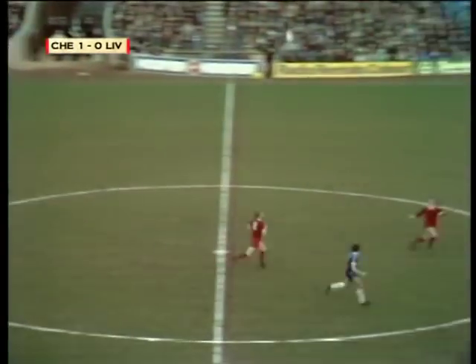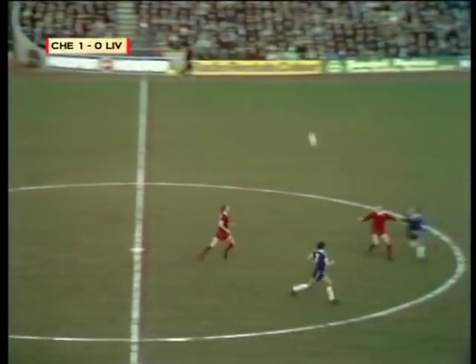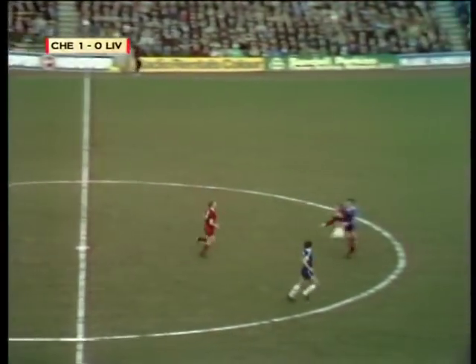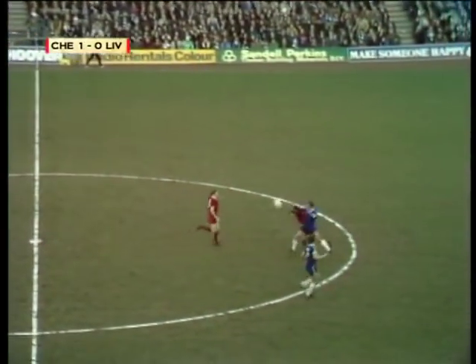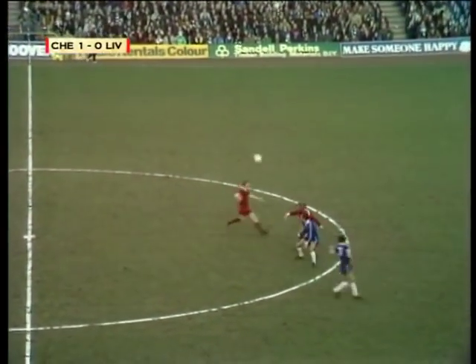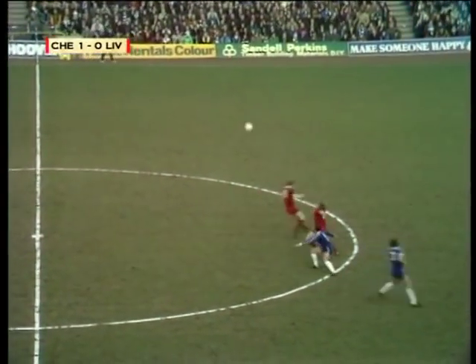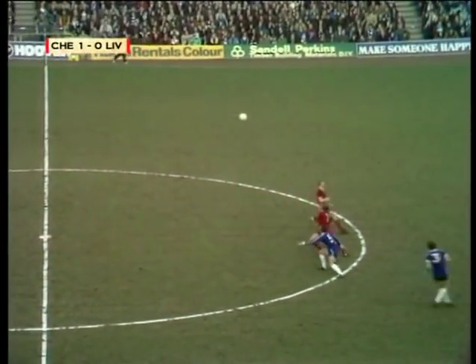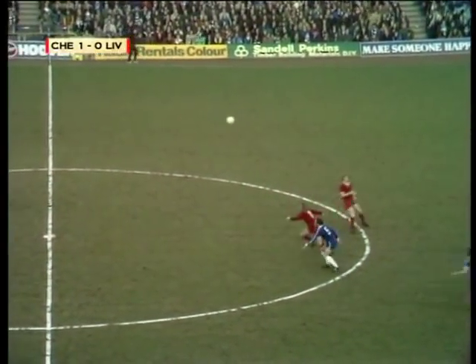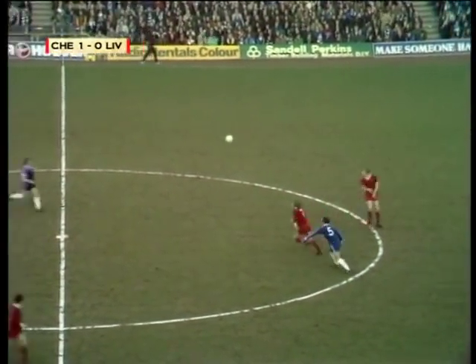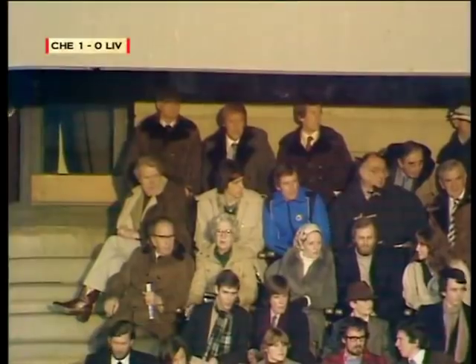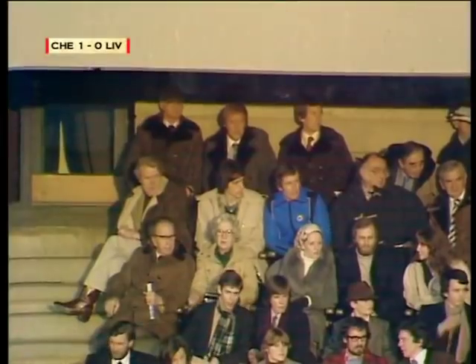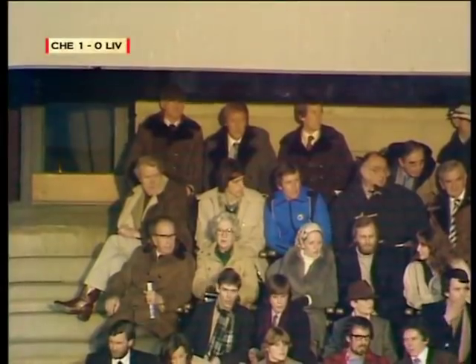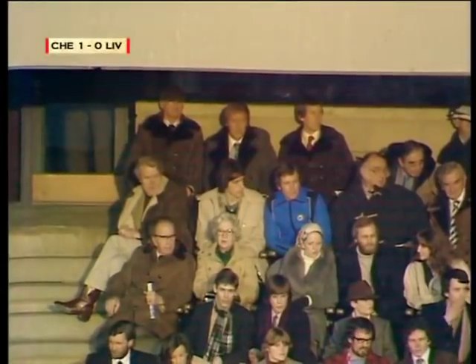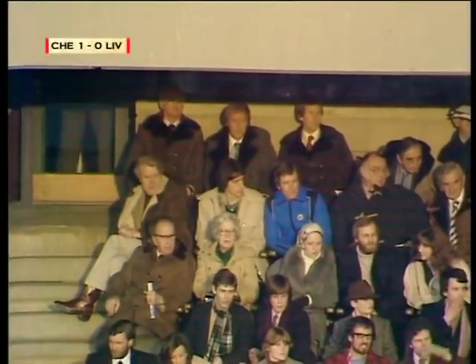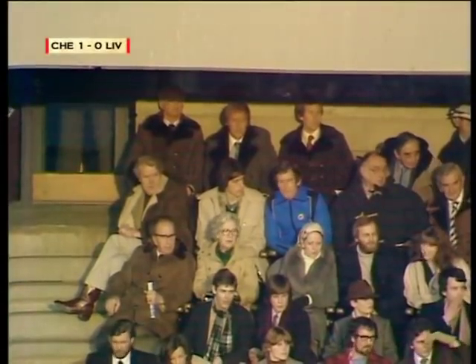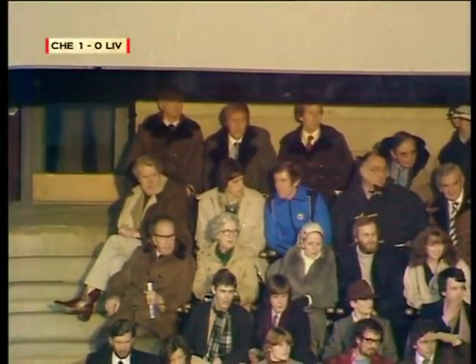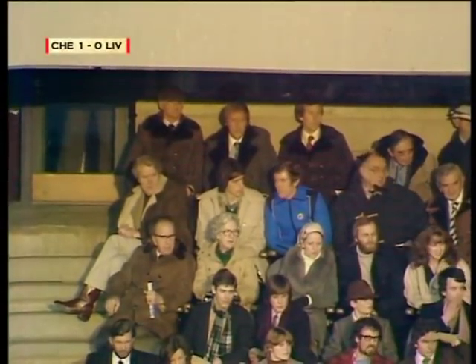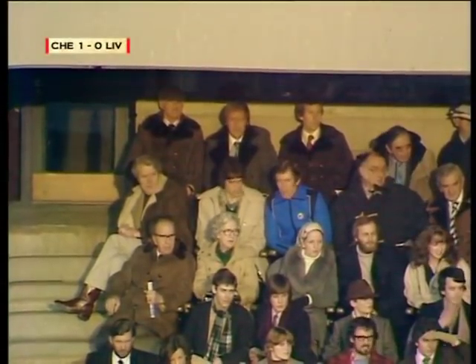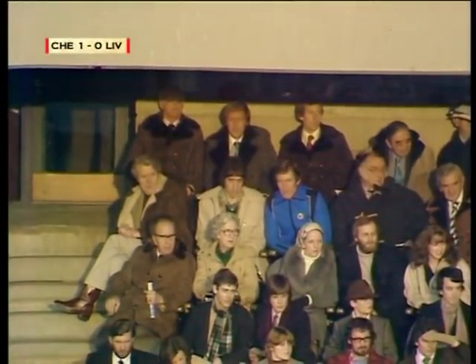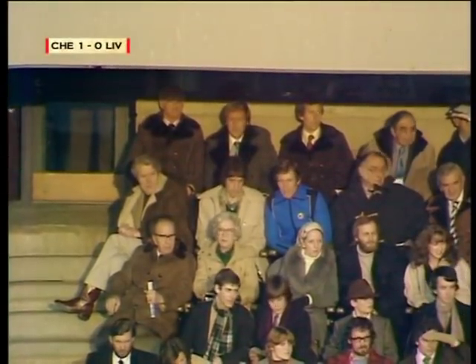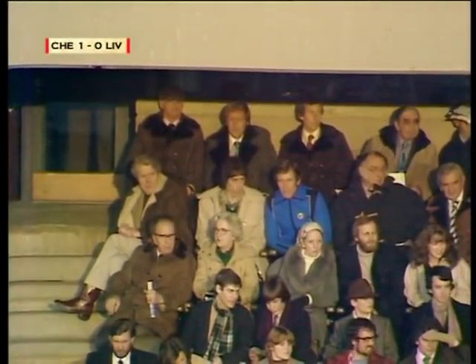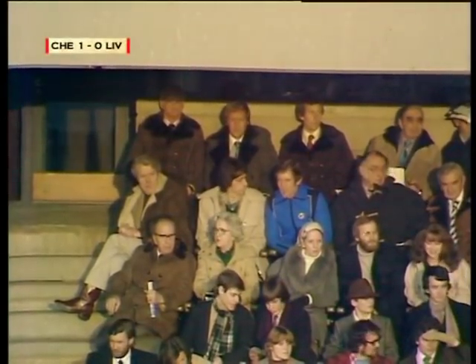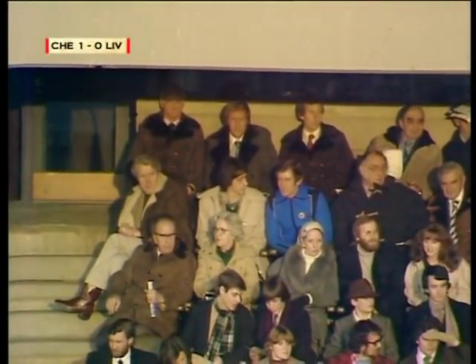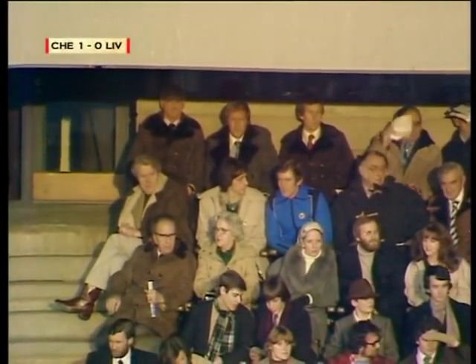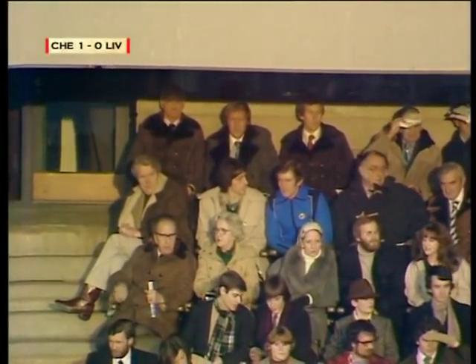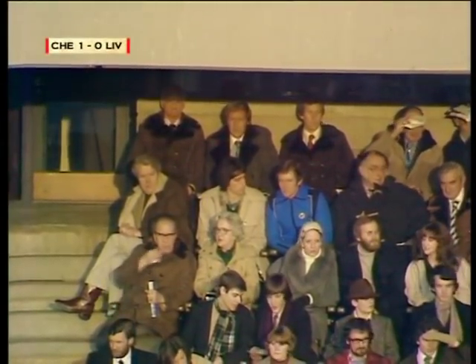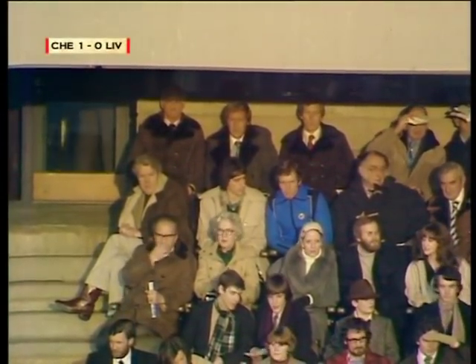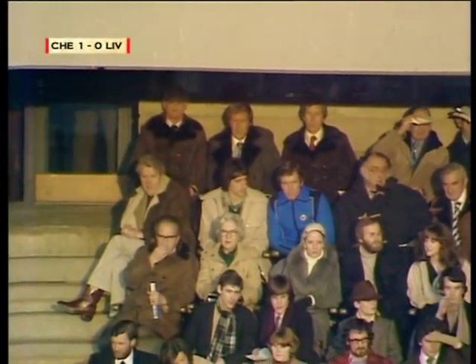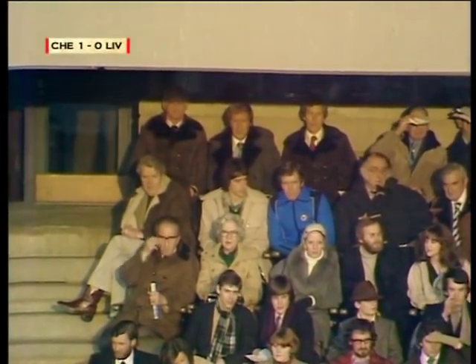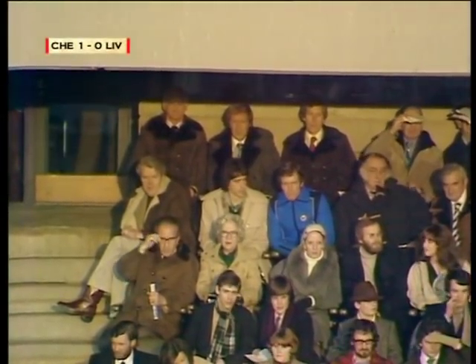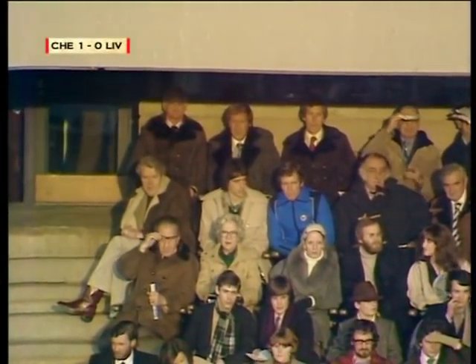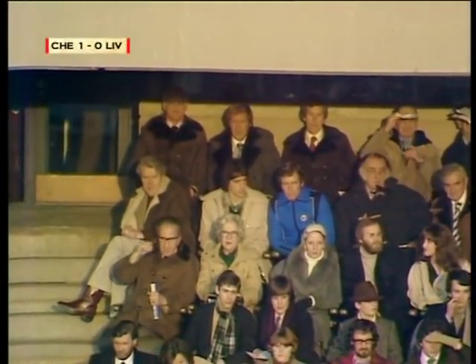One manager, Ken Shelton, right at the back there in the sheepskin in the centre, with Ron Suart on the left.